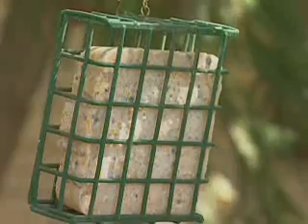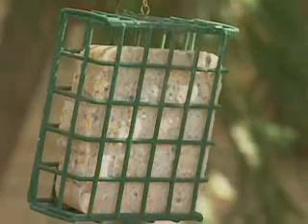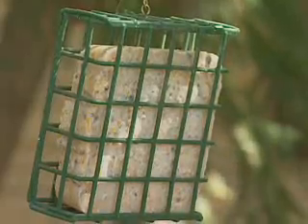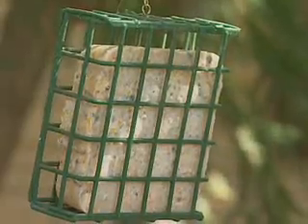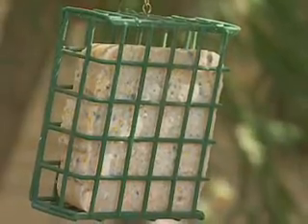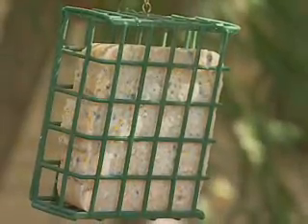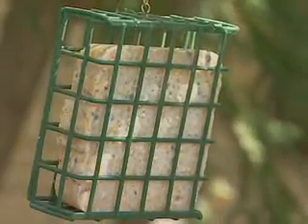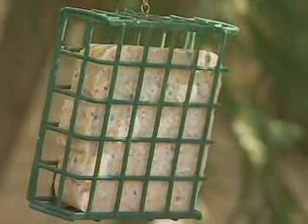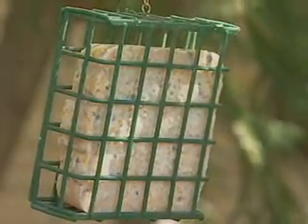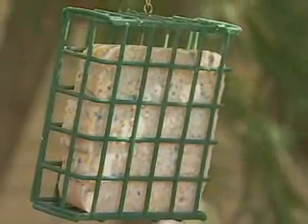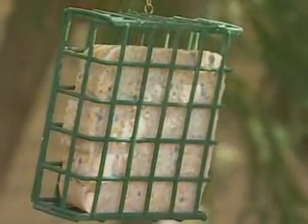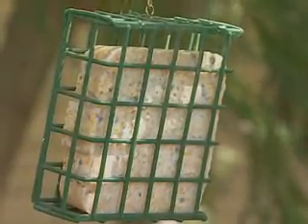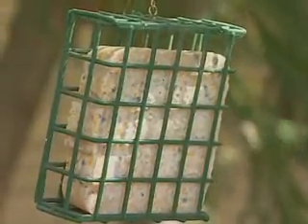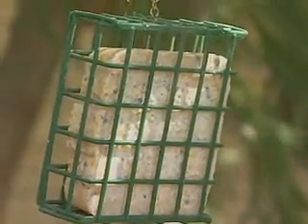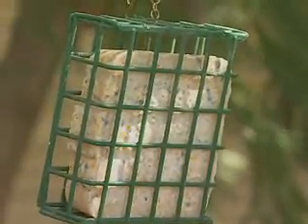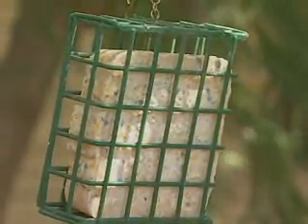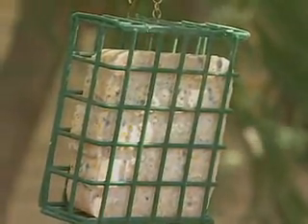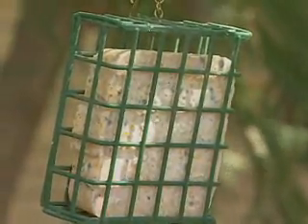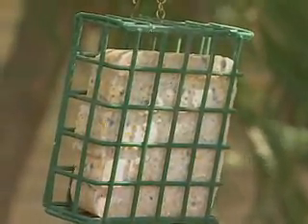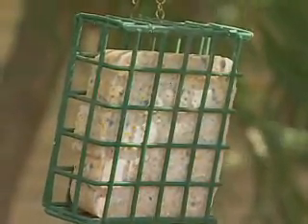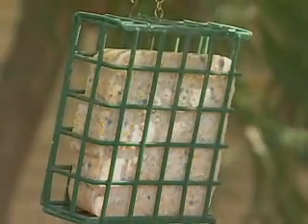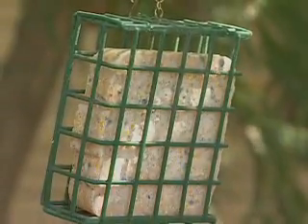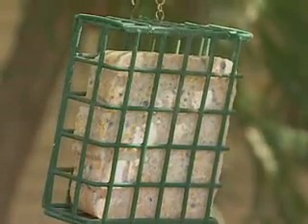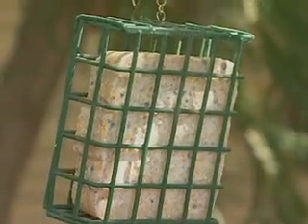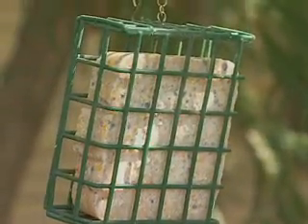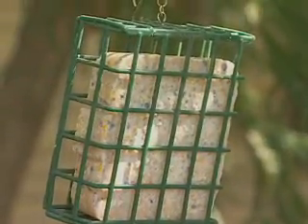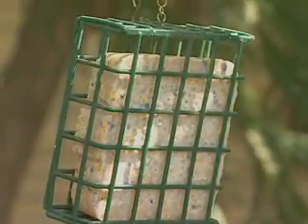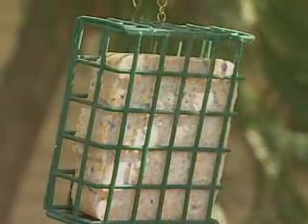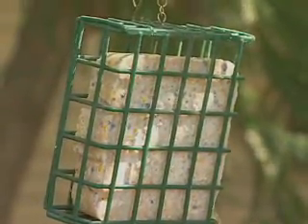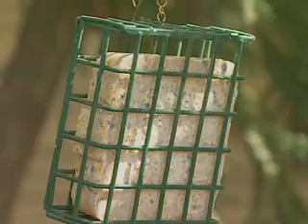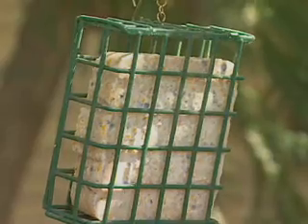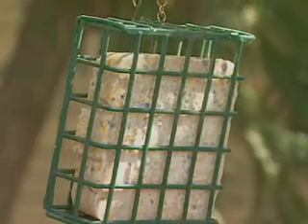Thirdly, put out some suet for those woodpeckers and nuthatches that are going to be attracted to that.